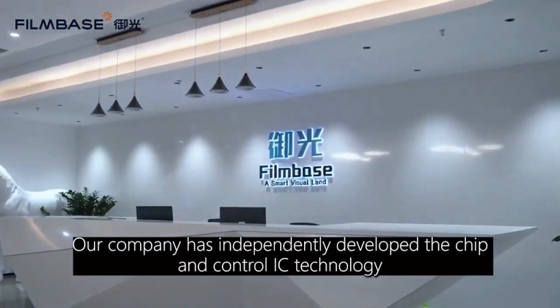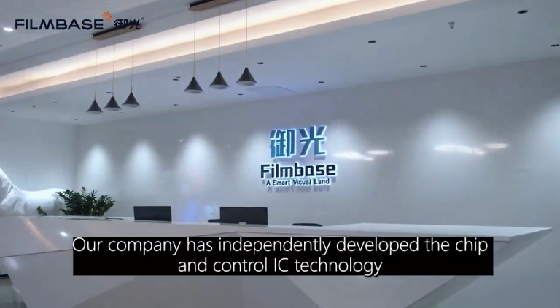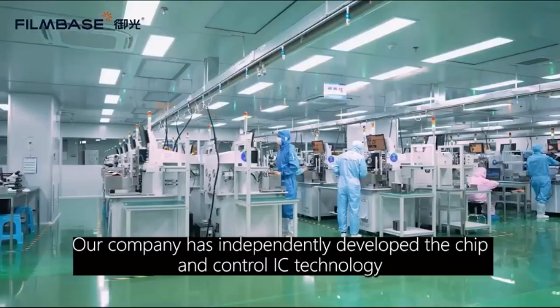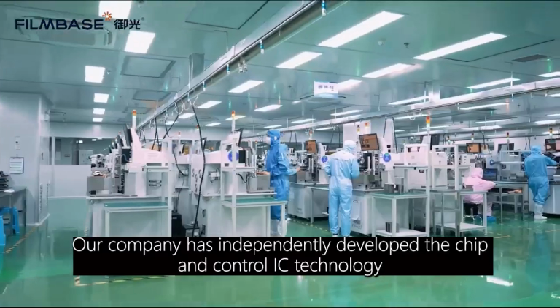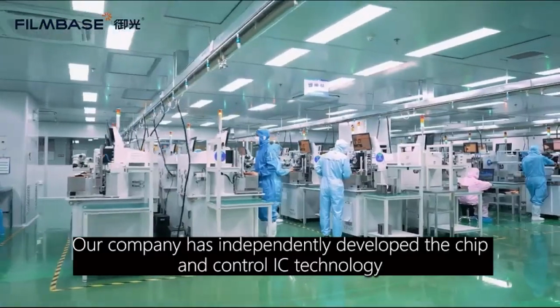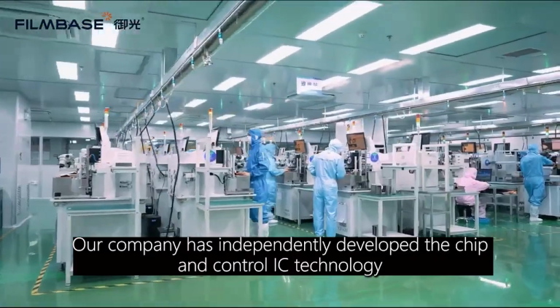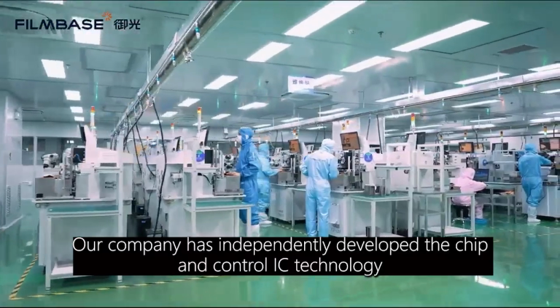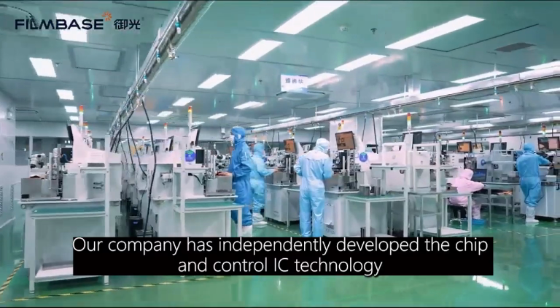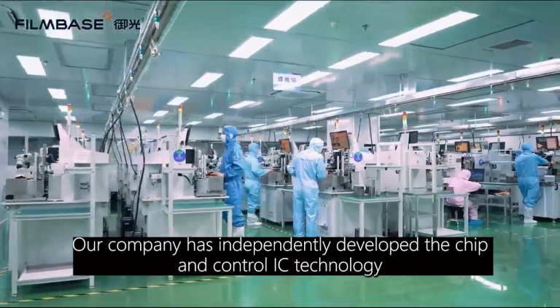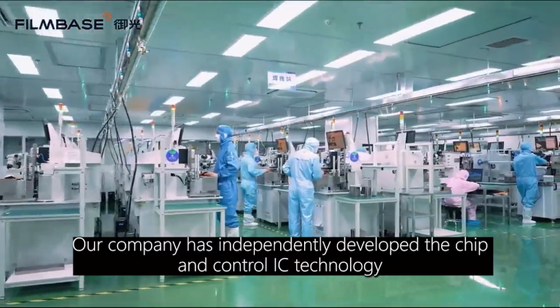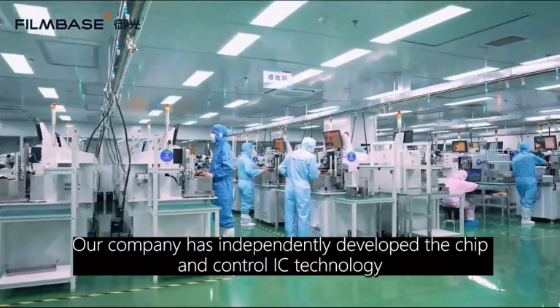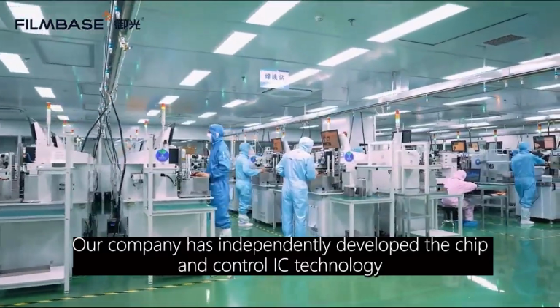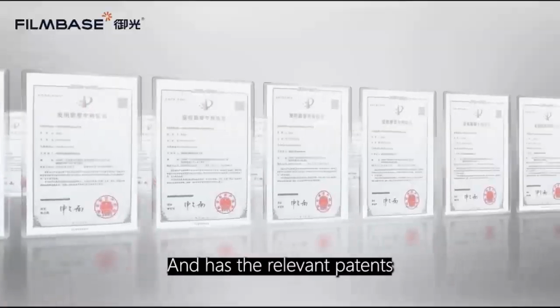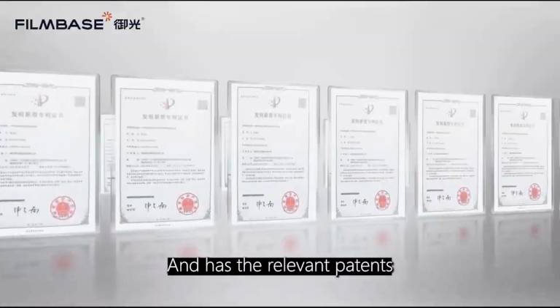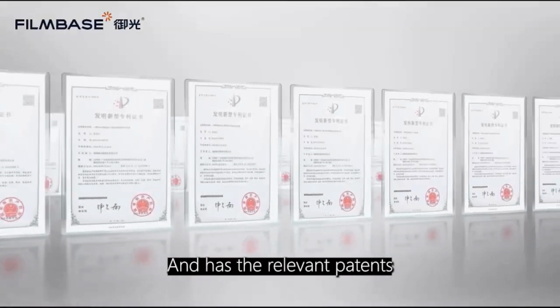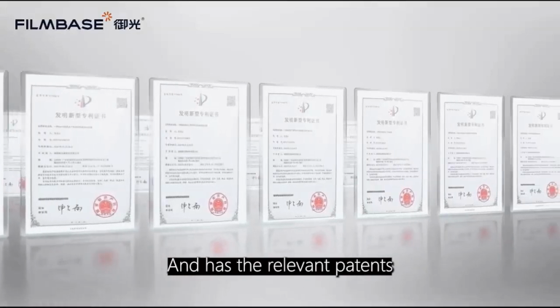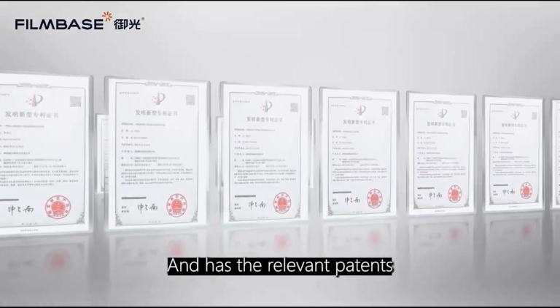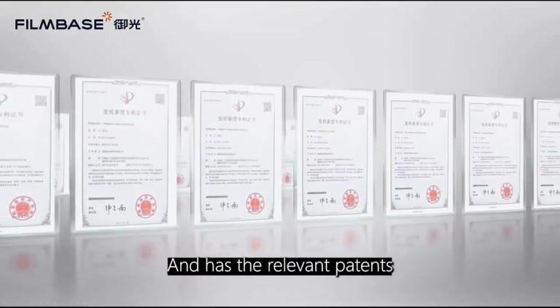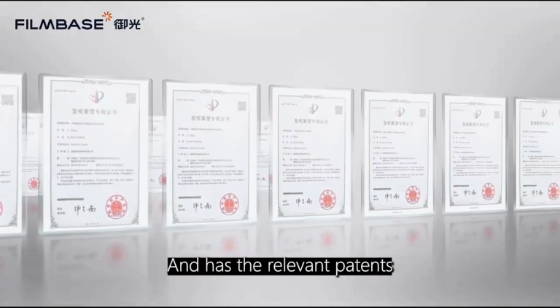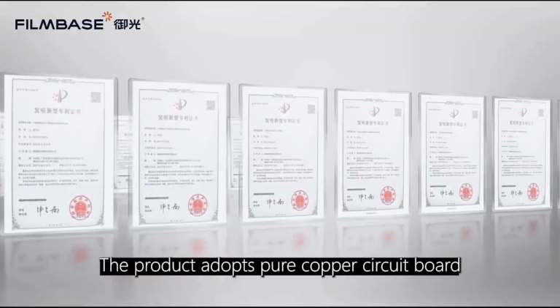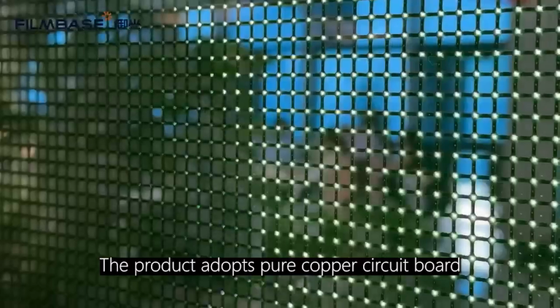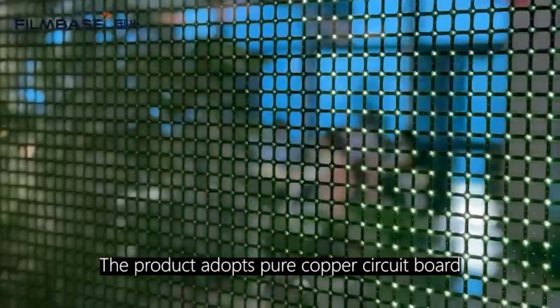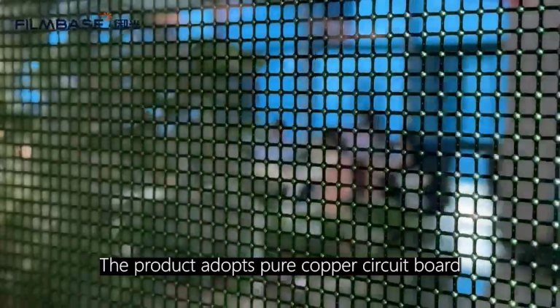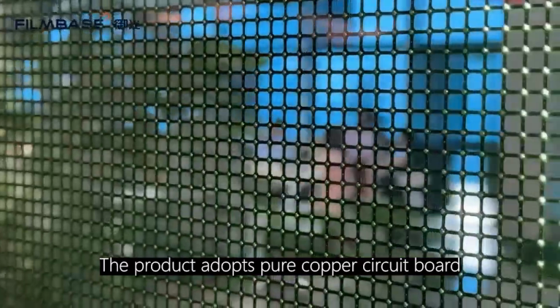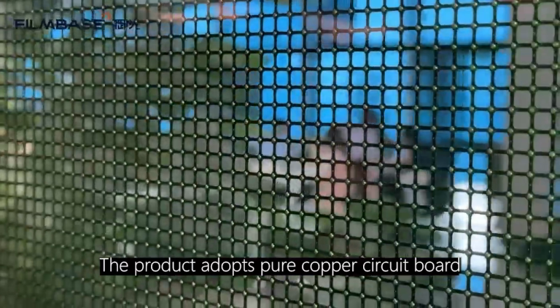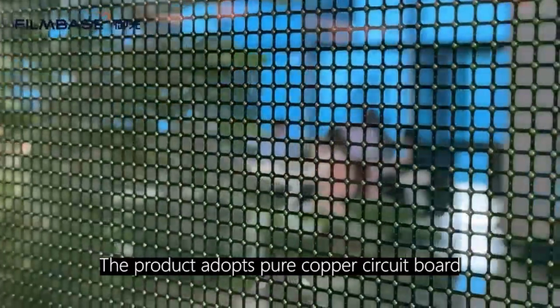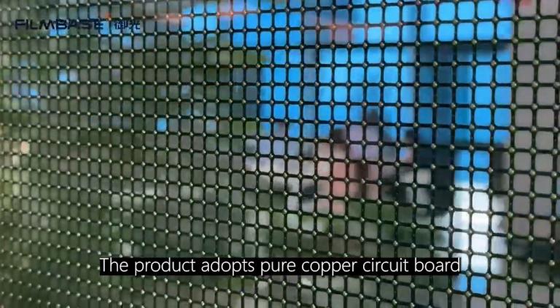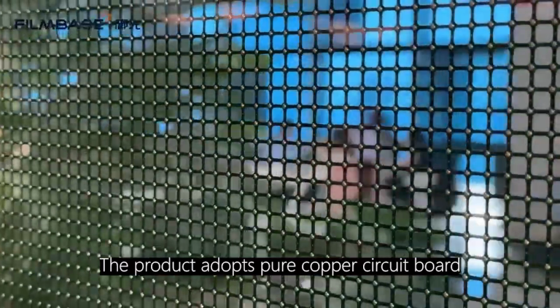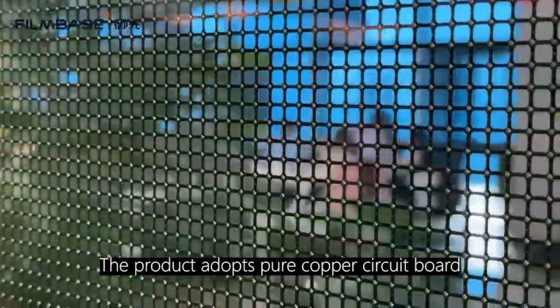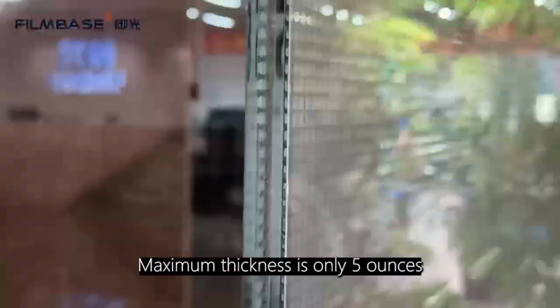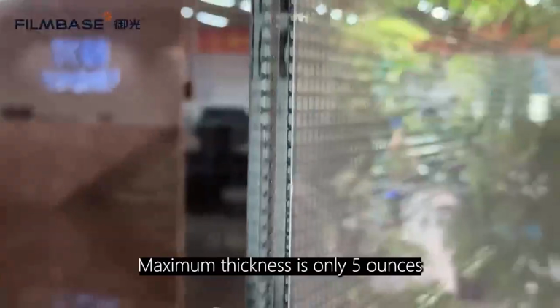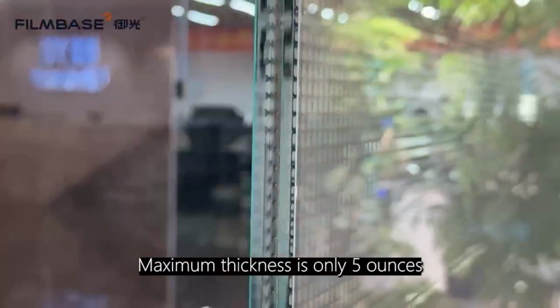Our company has independently developed the chip and control IC technology and has the relevant patents. The product adopts pure copper circuit board.